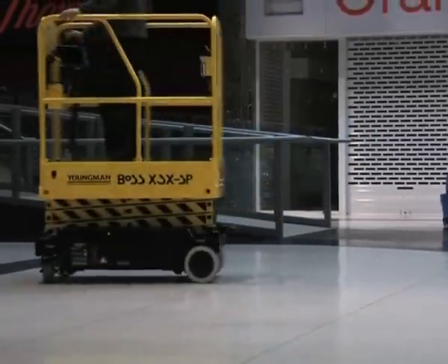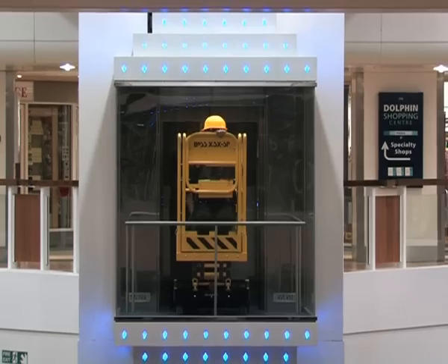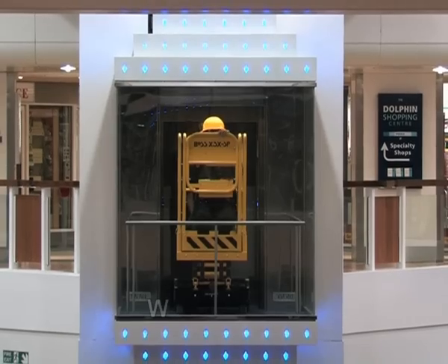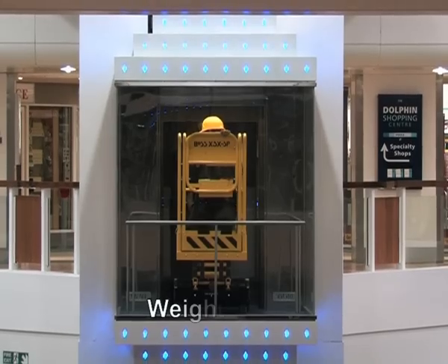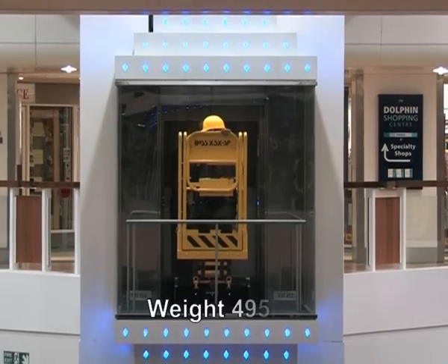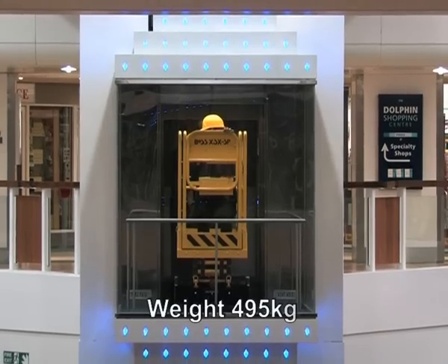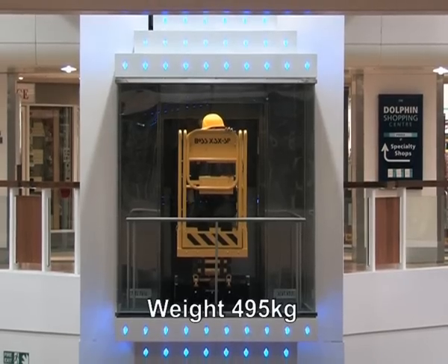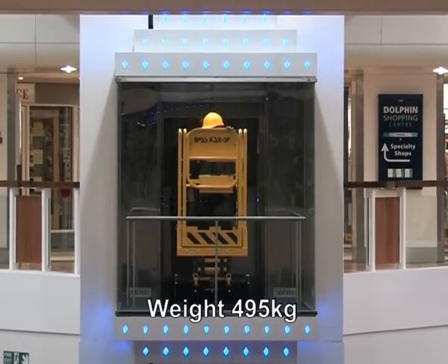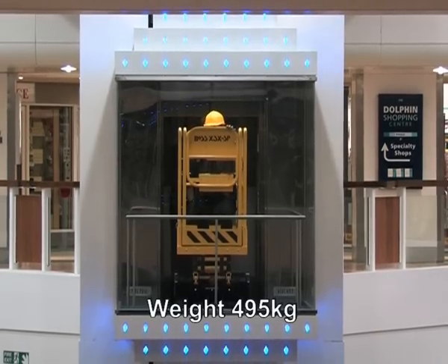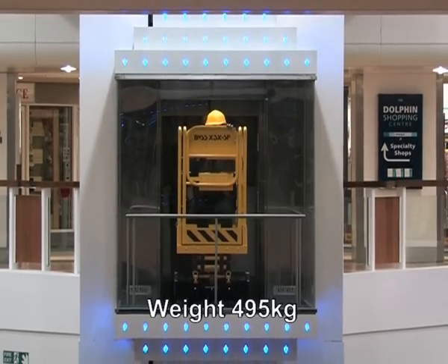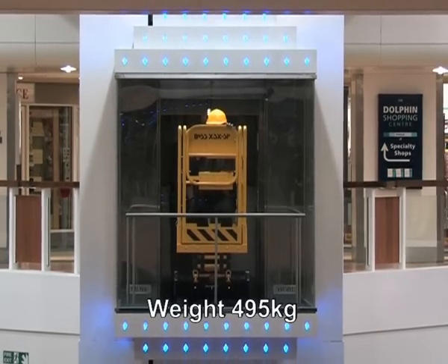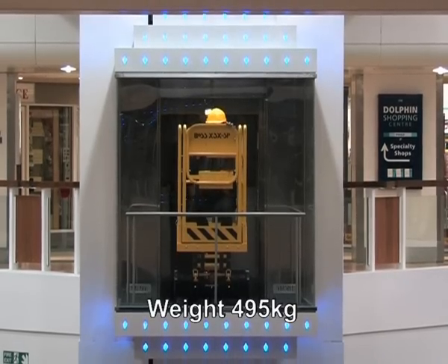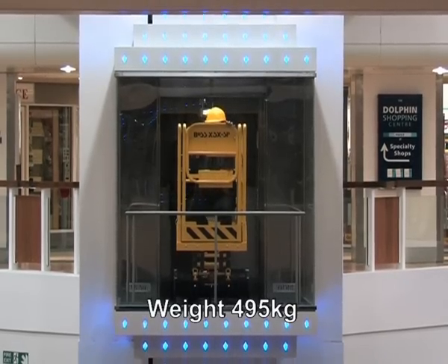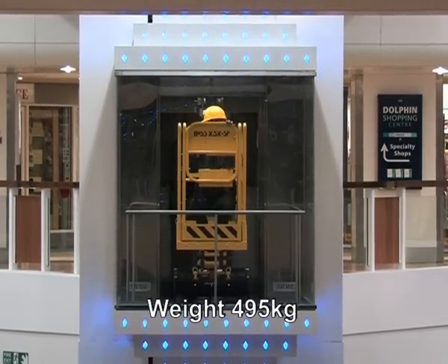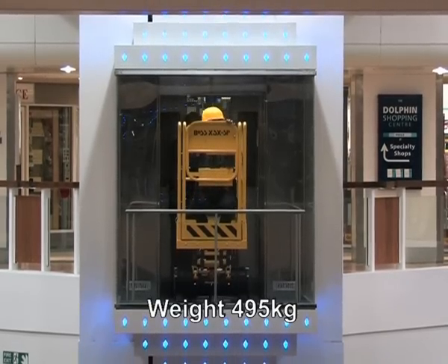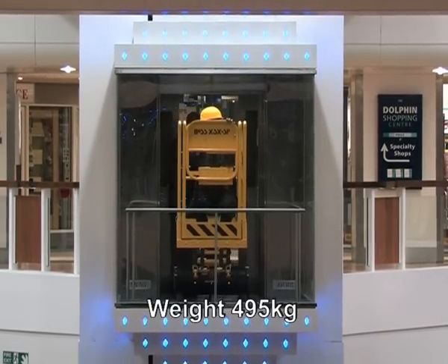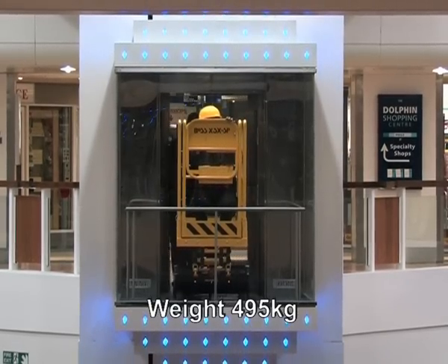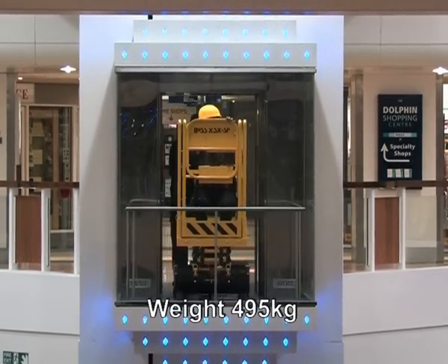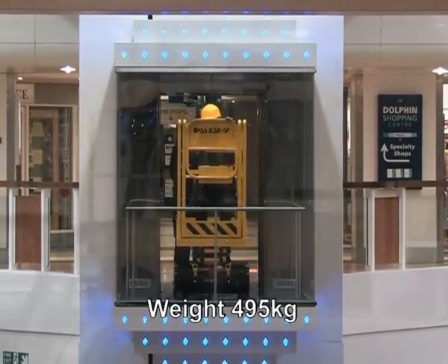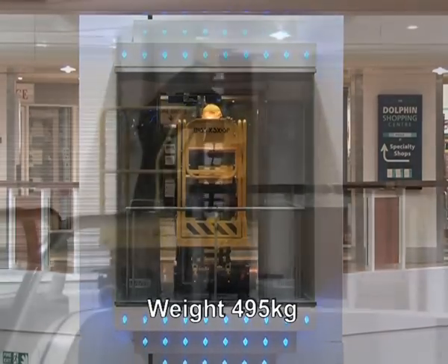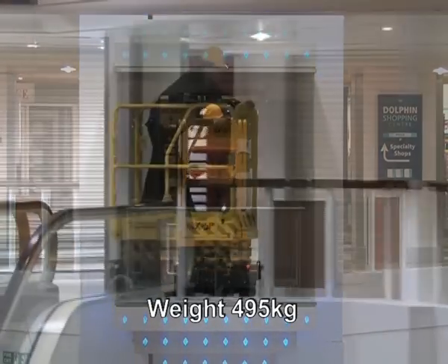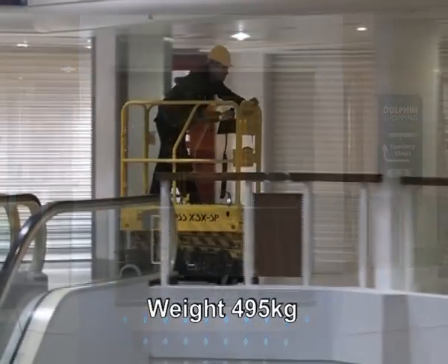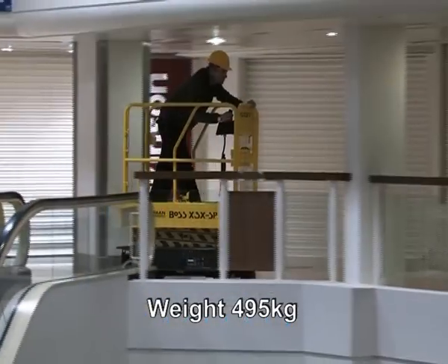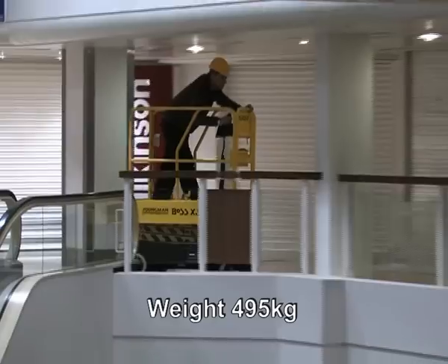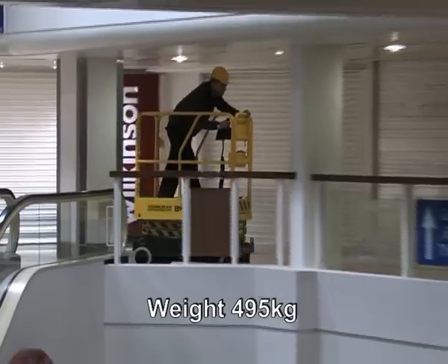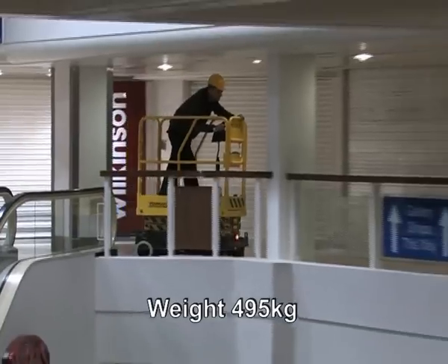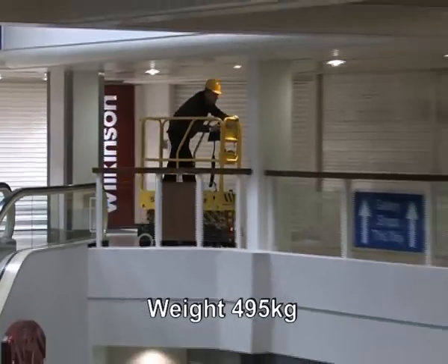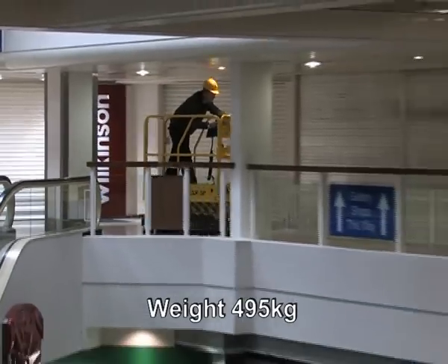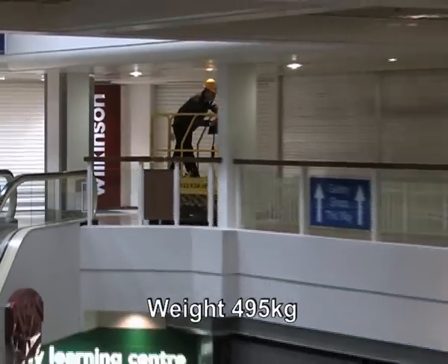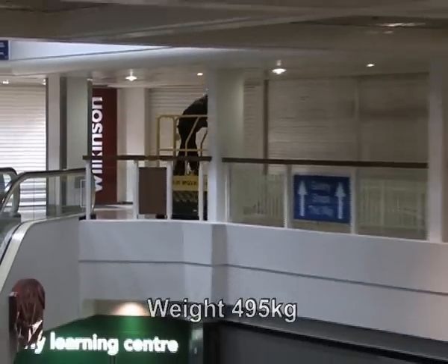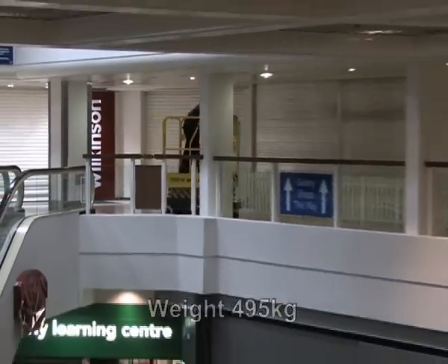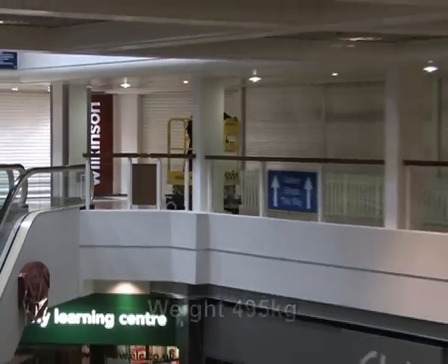Weighing in at only 495 kilos, it can be transported in passenger lifts and on mezzanine floors where low point loading is critical.